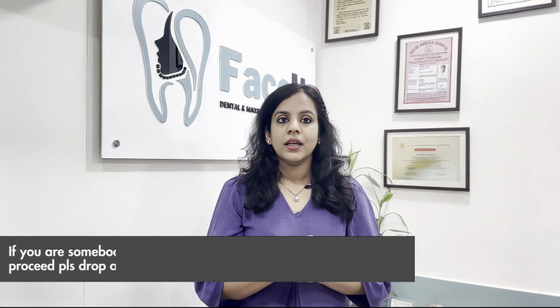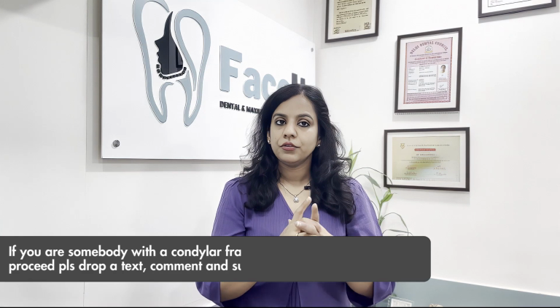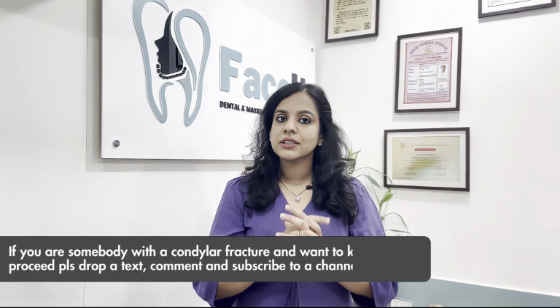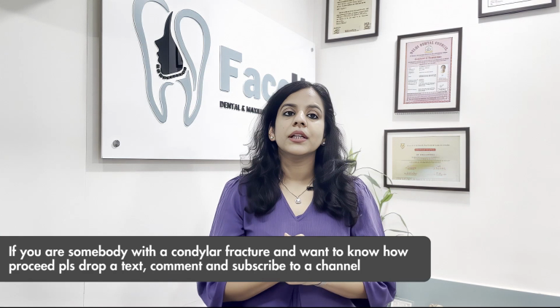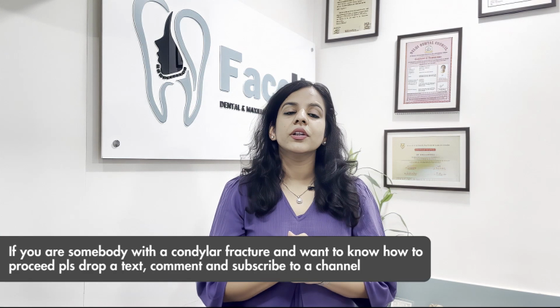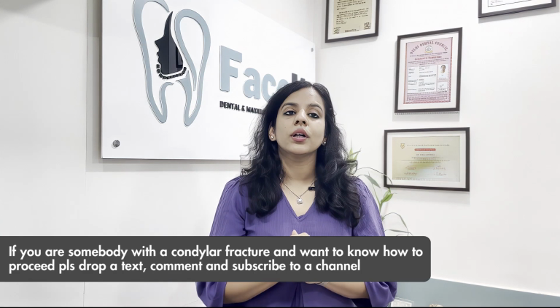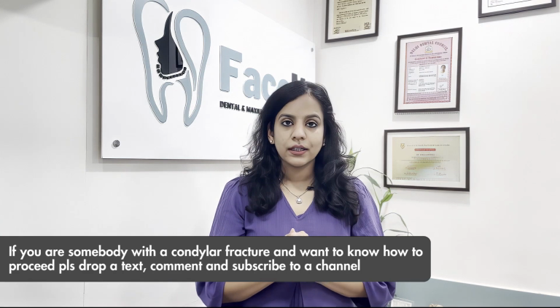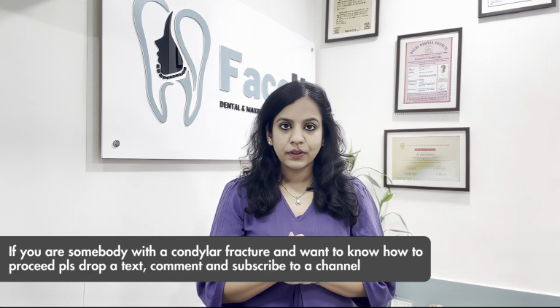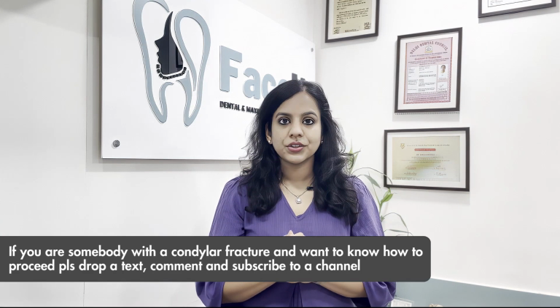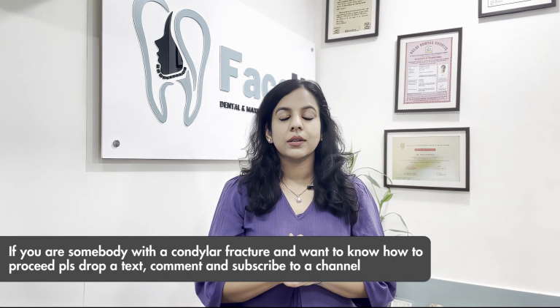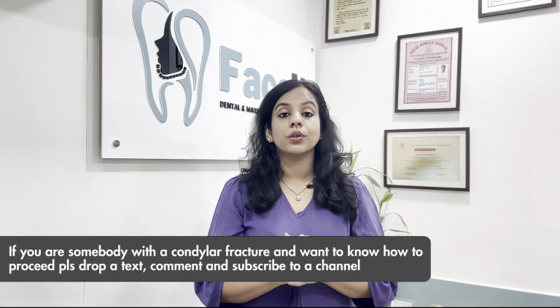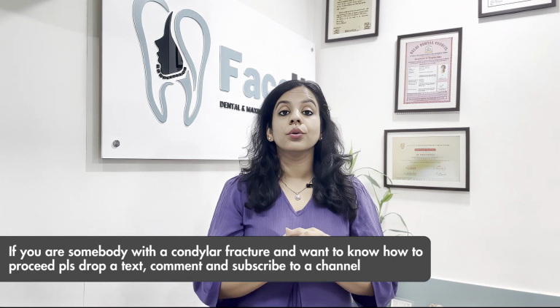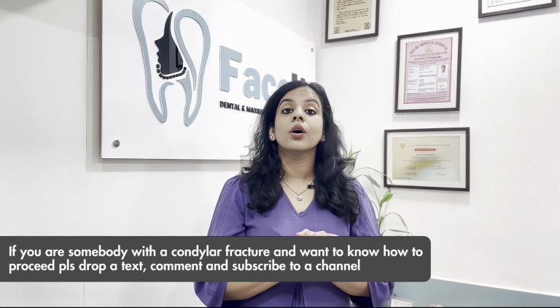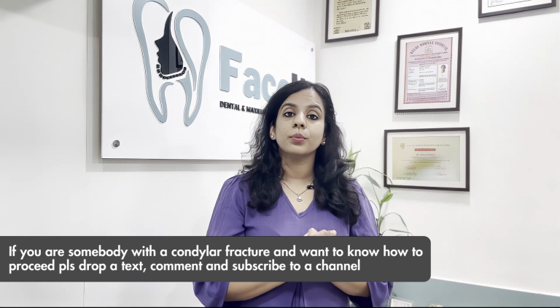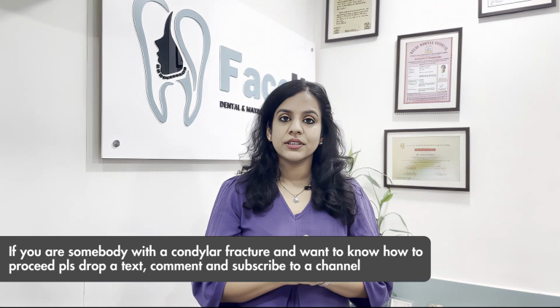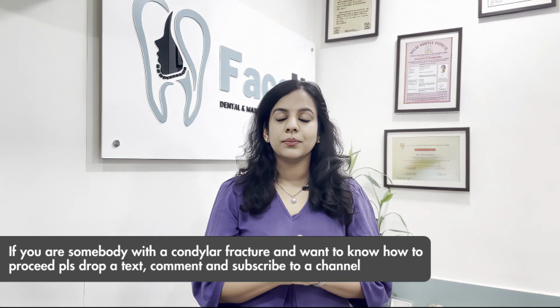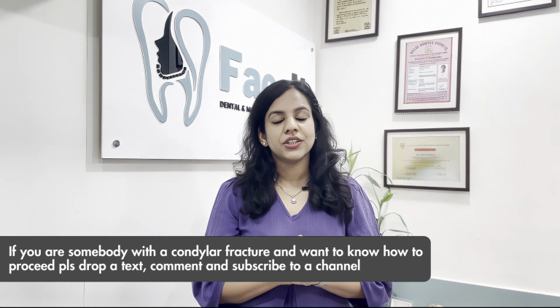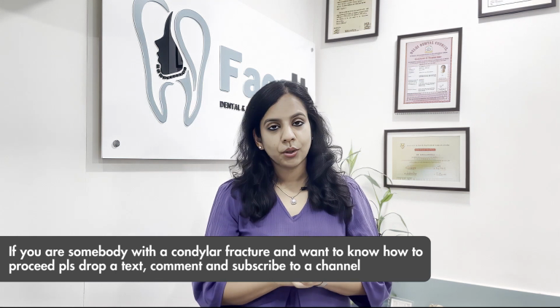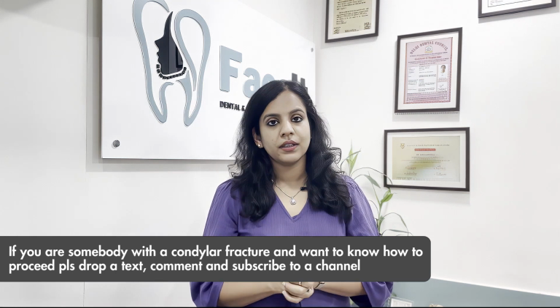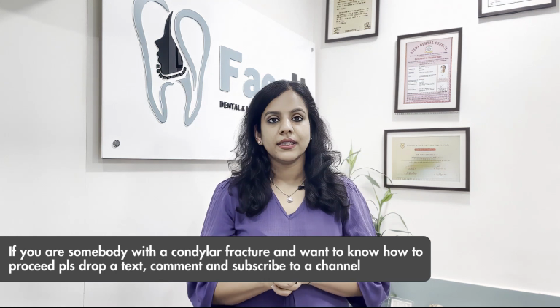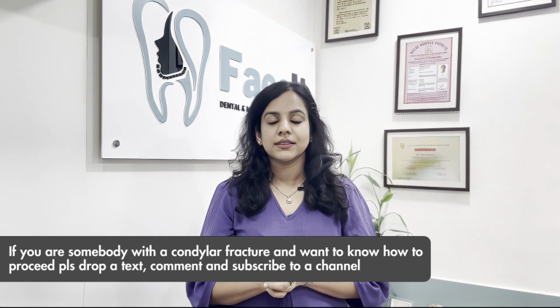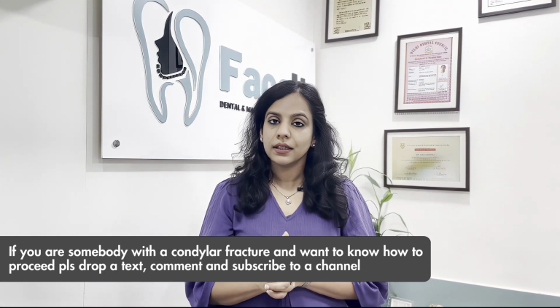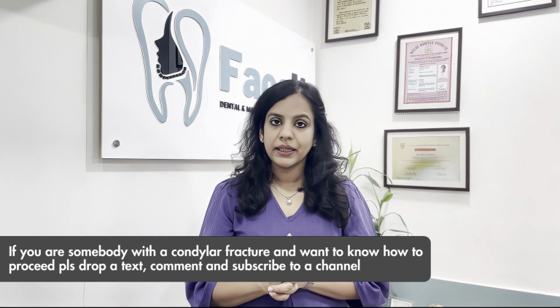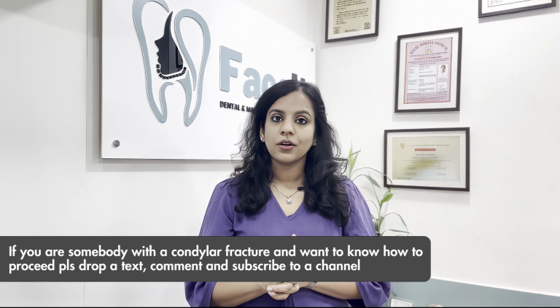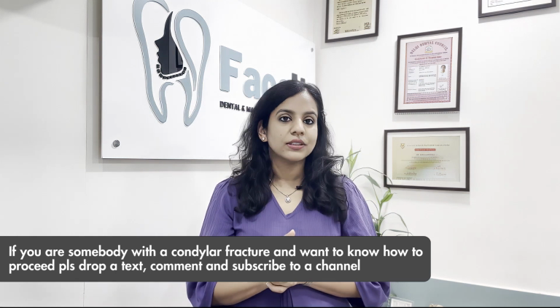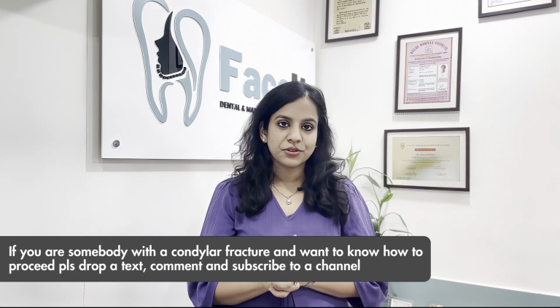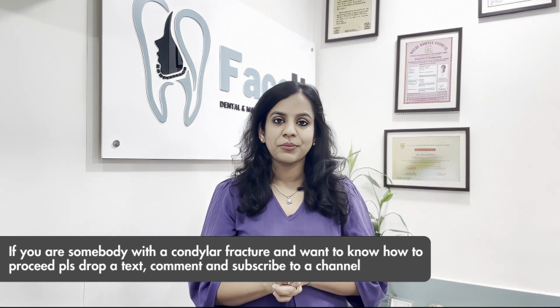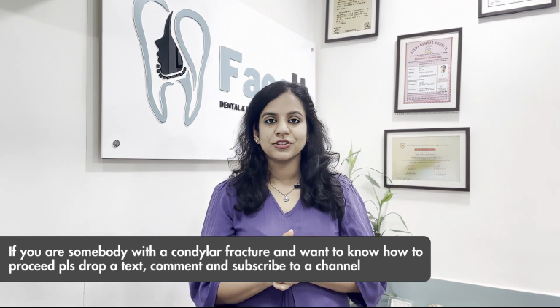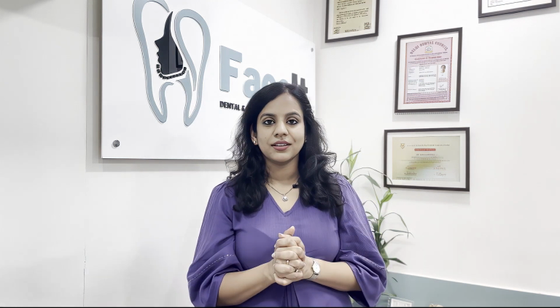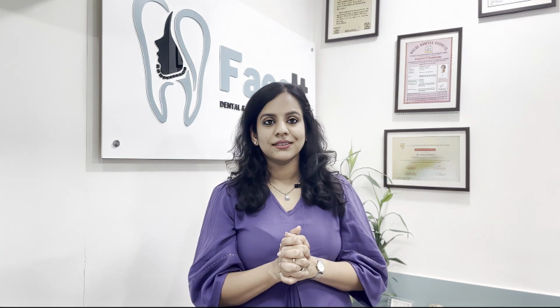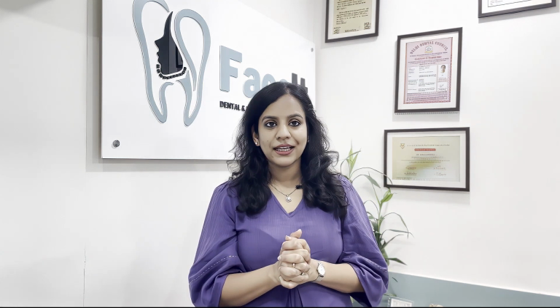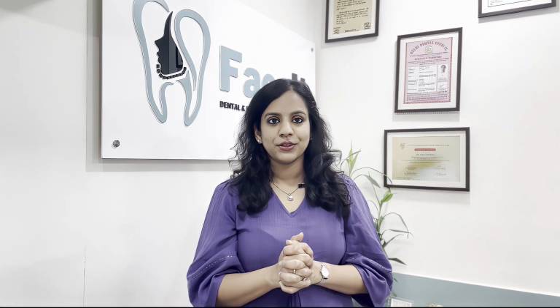If you have a condylar fracture and want to know how to proceed, please drop a text, comment, or subscribe to our channel. Thank you.